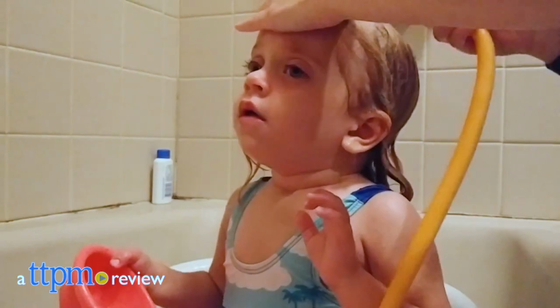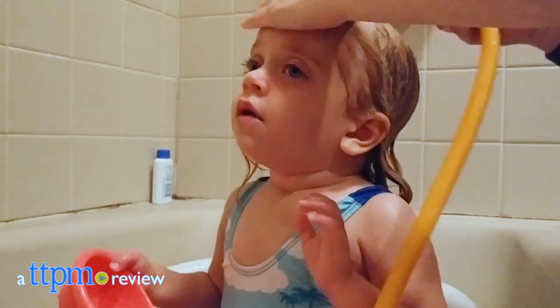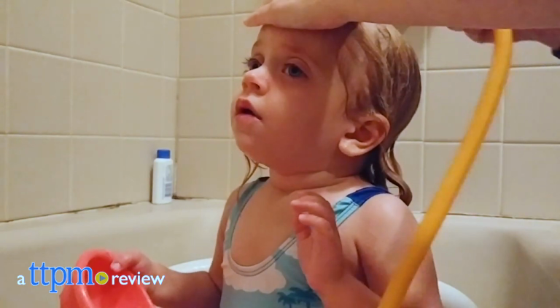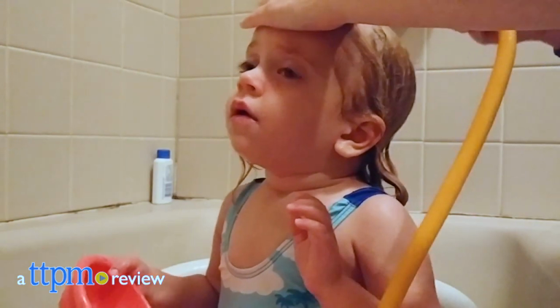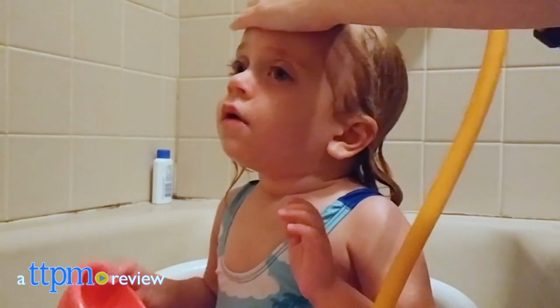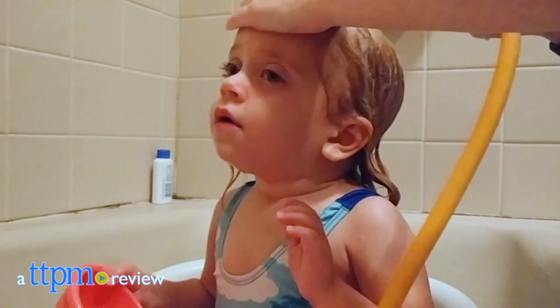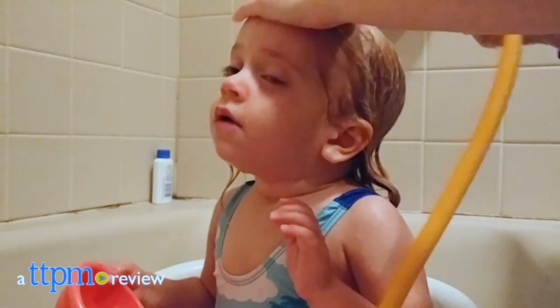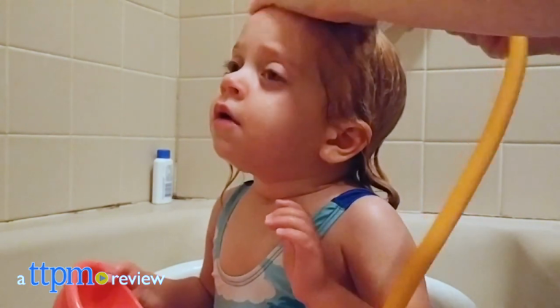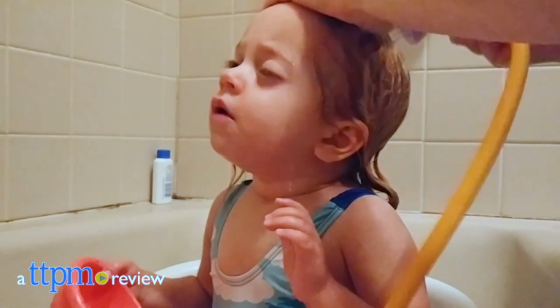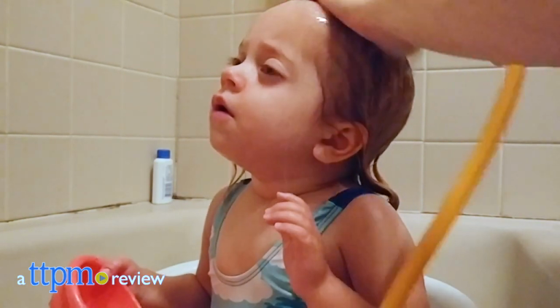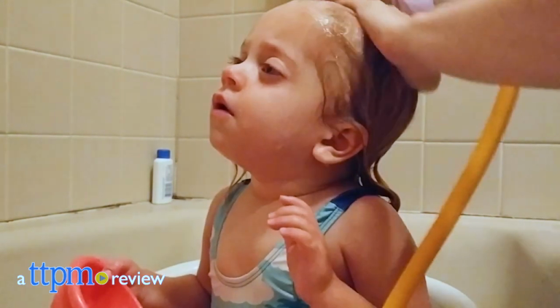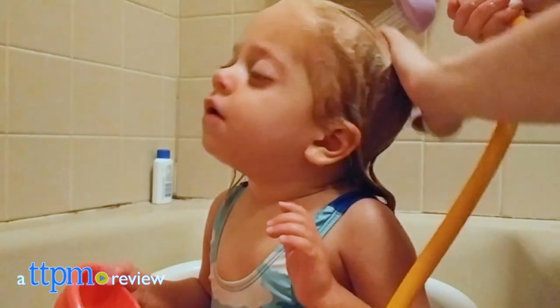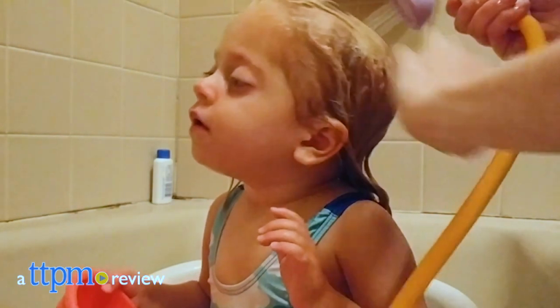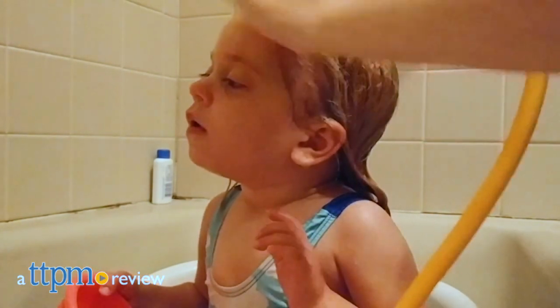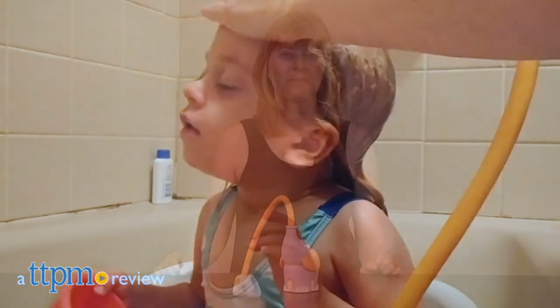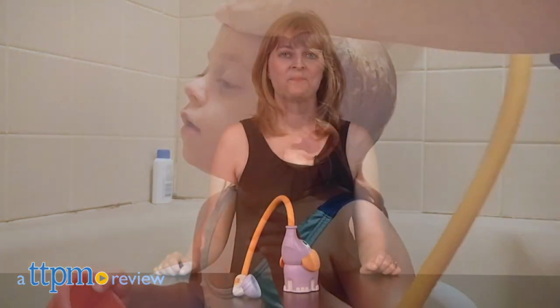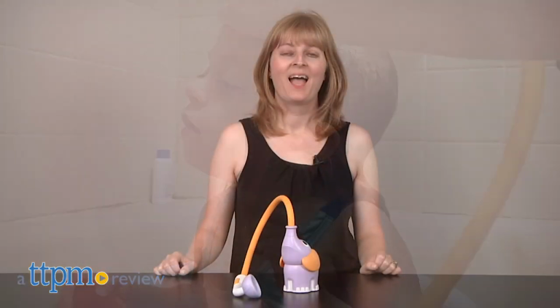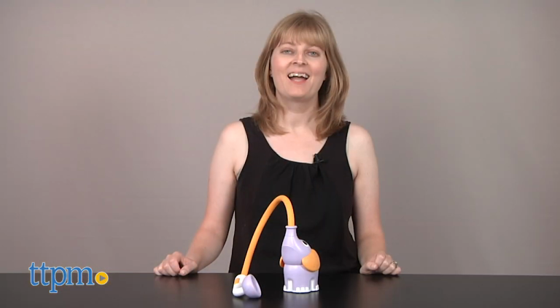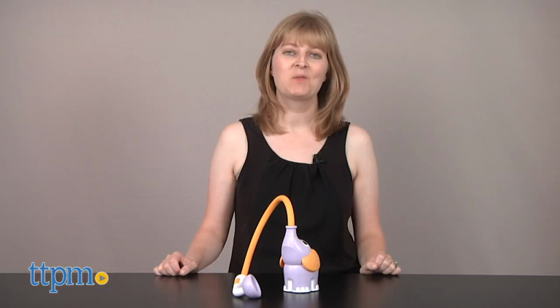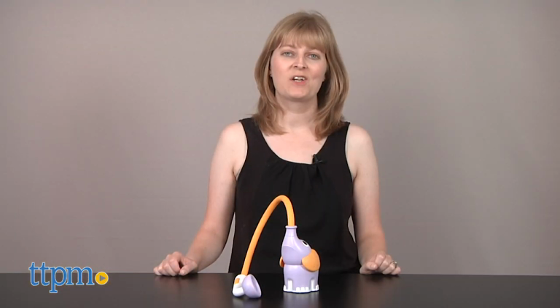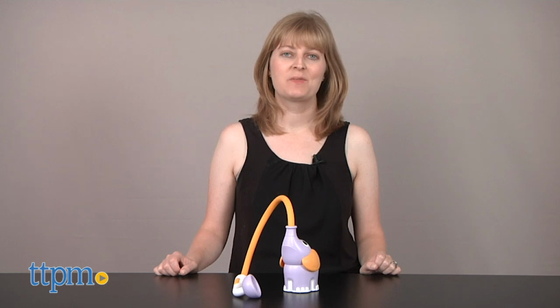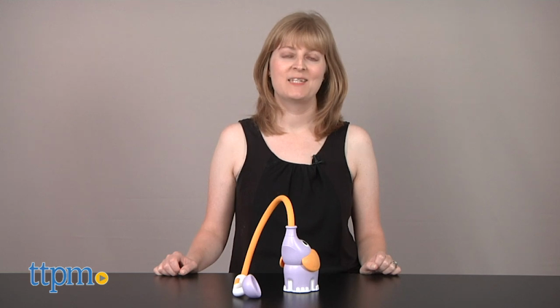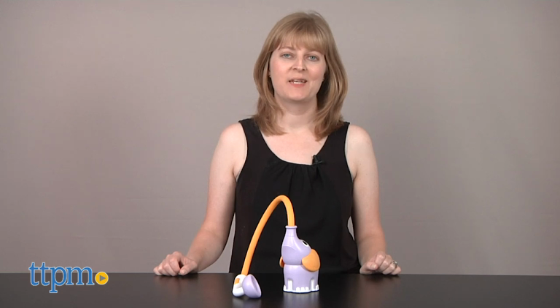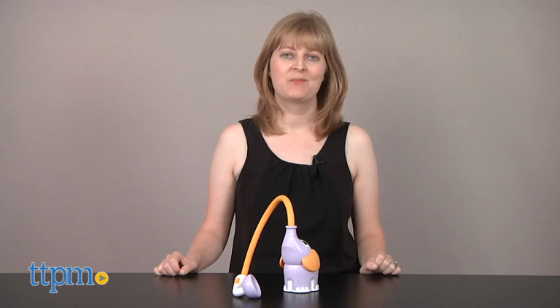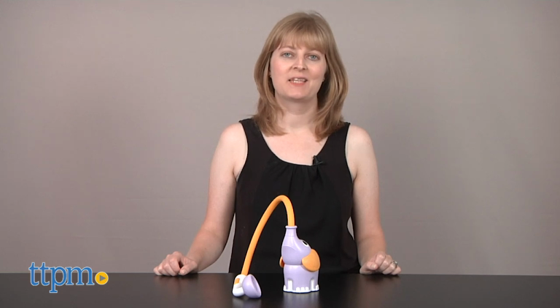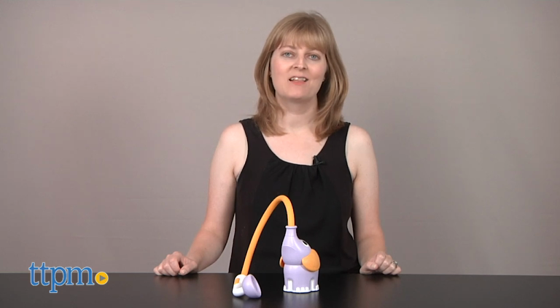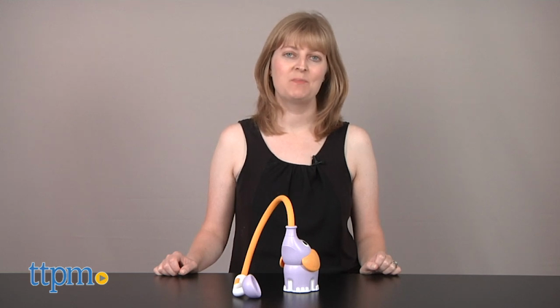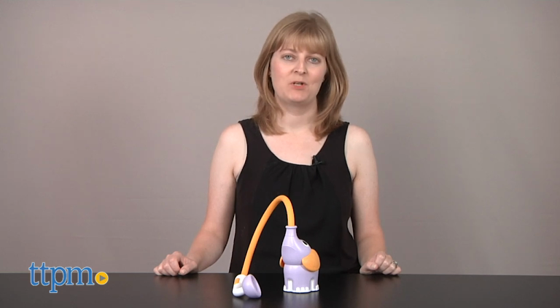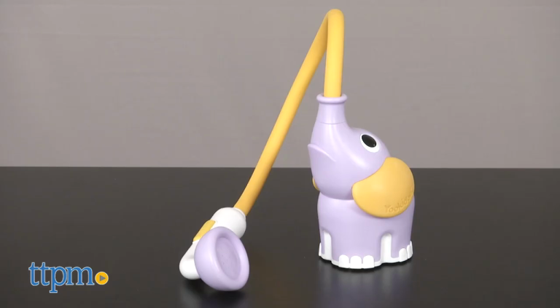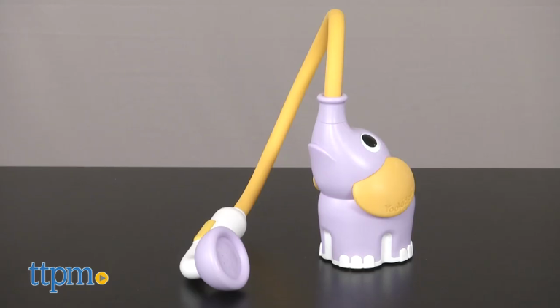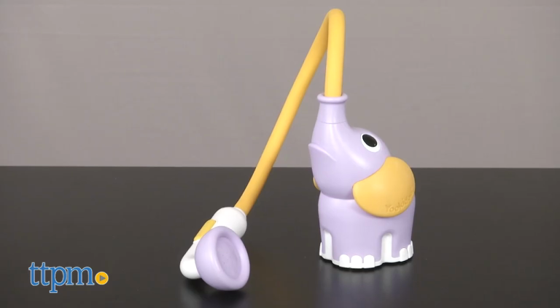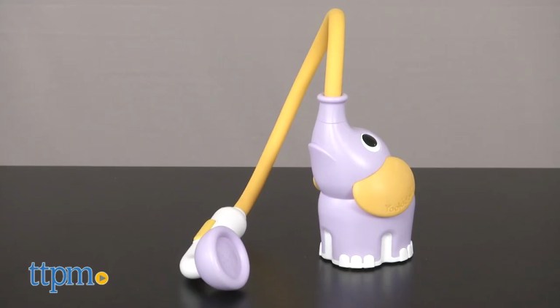Nobody likes getting water or soap in their eyes, least of all babies. Hi, I'm Laurie from TTPM here with the Elephant Baby Shower from Ukidoo.